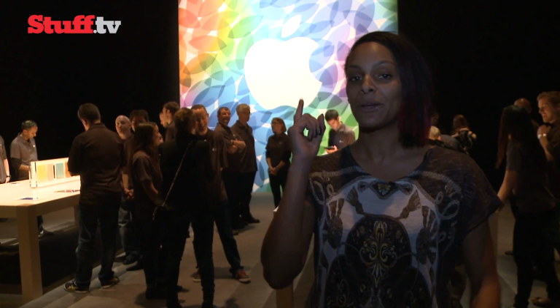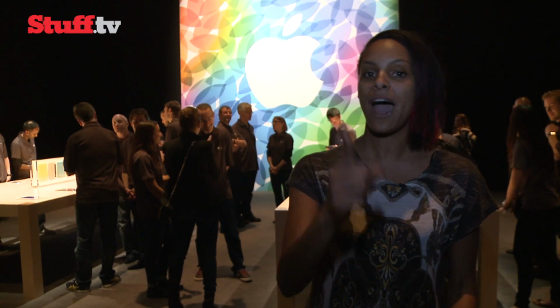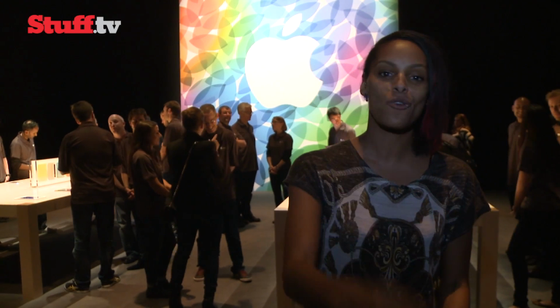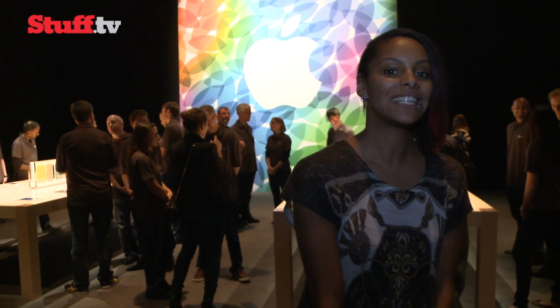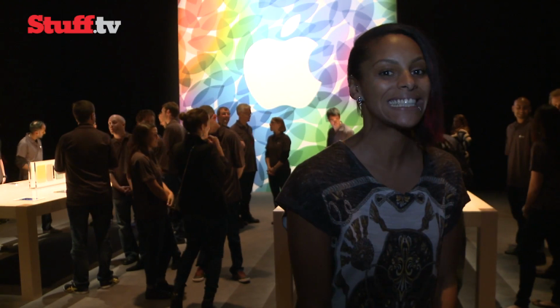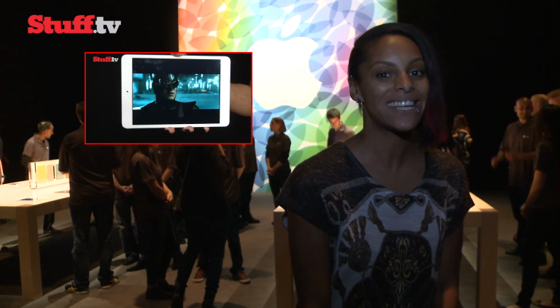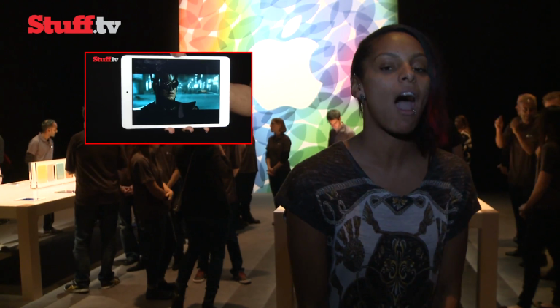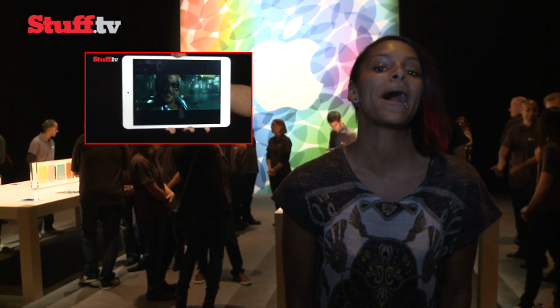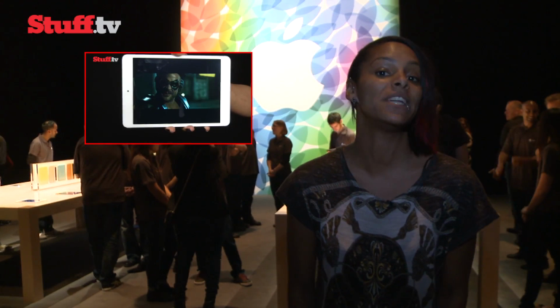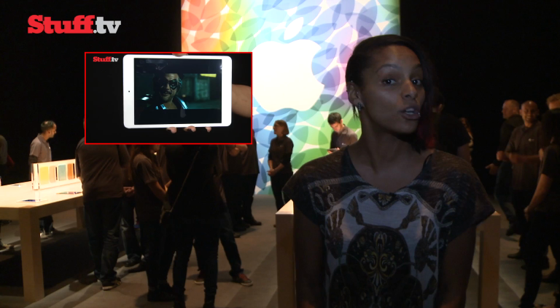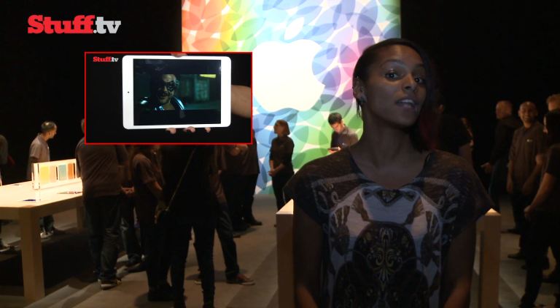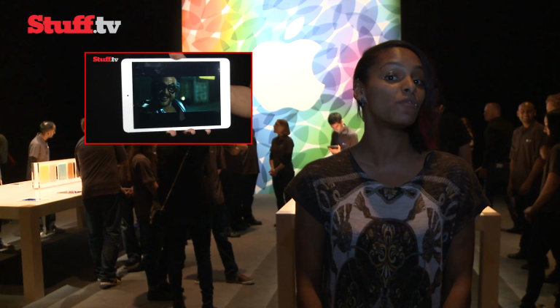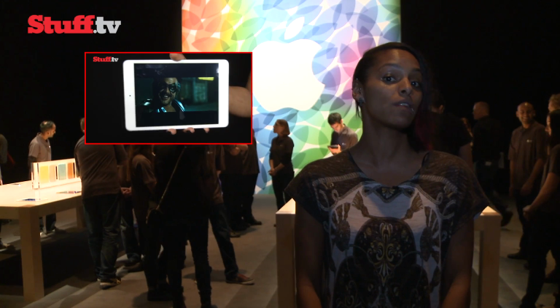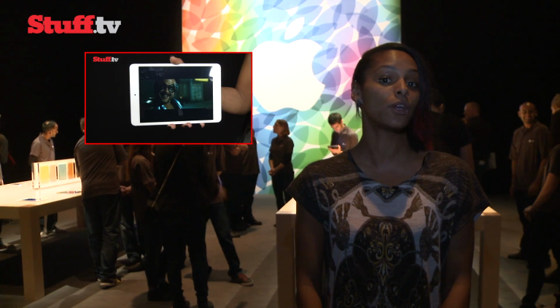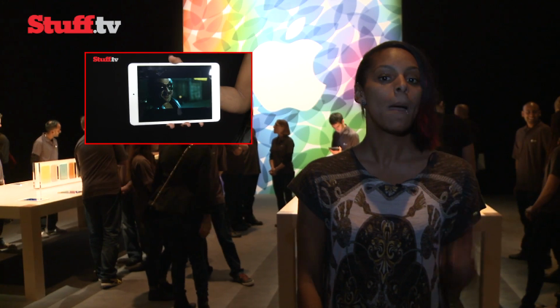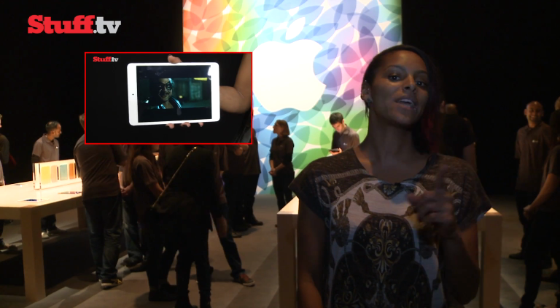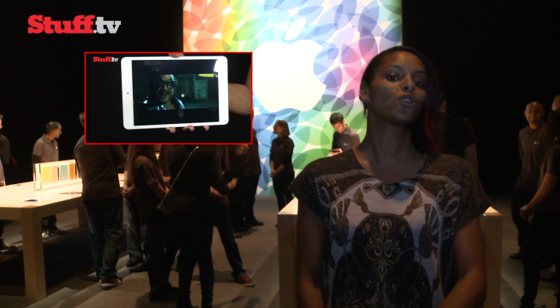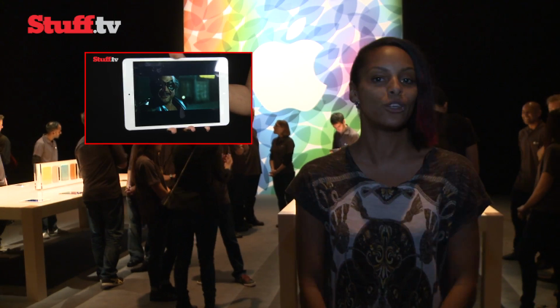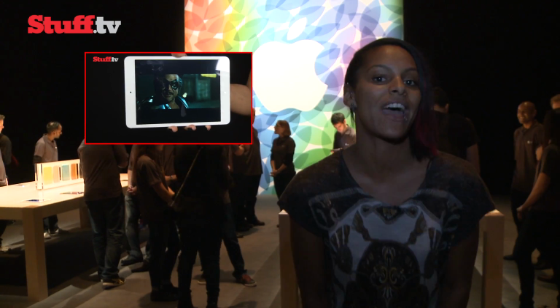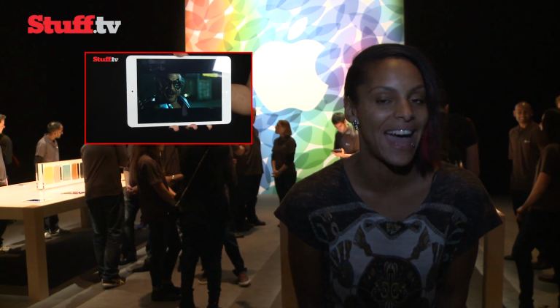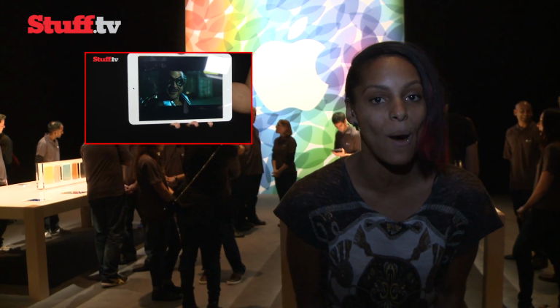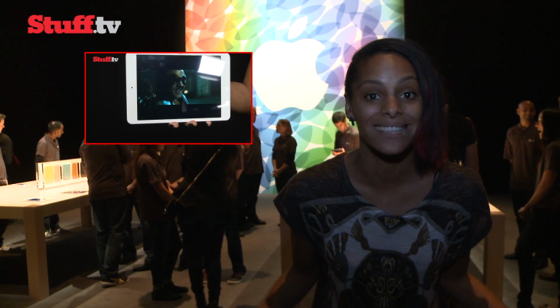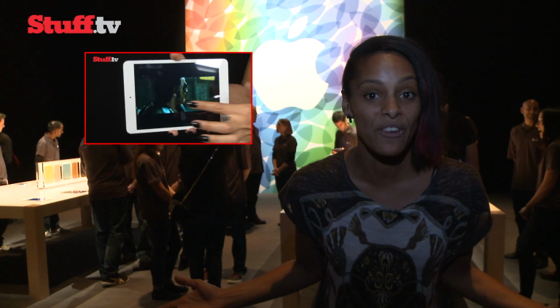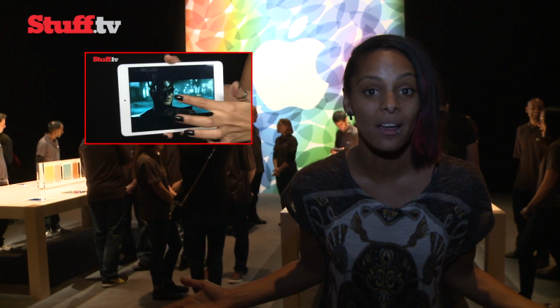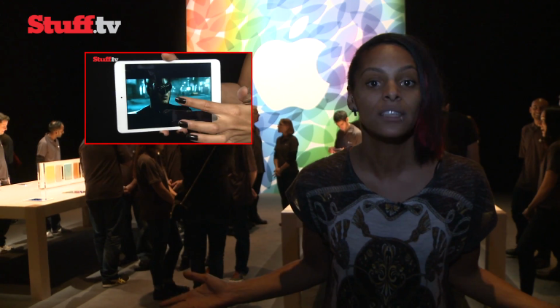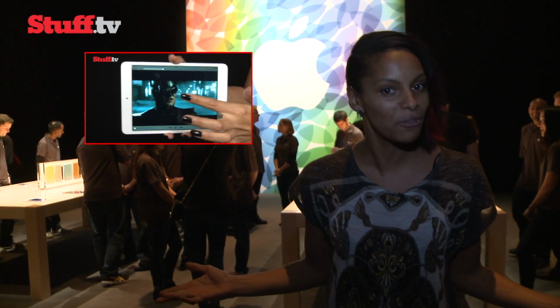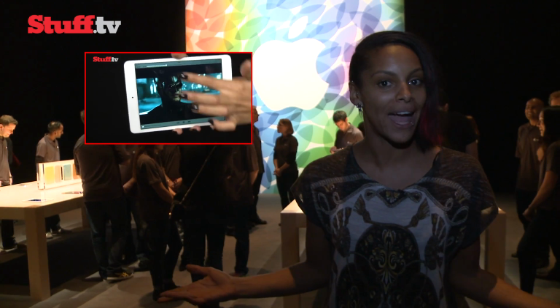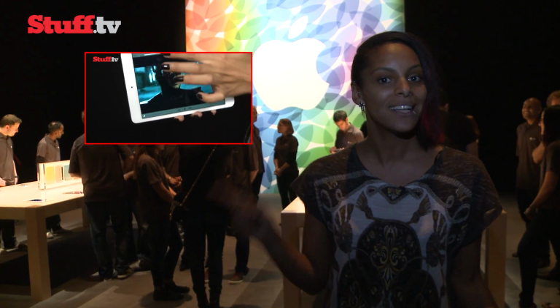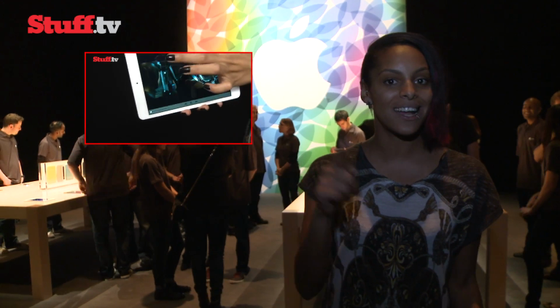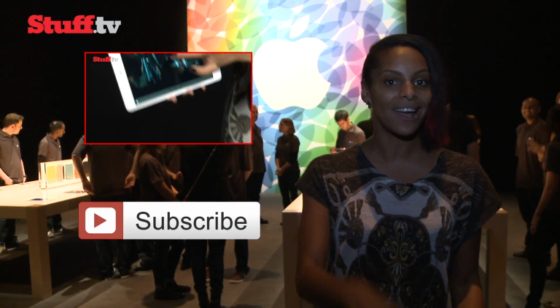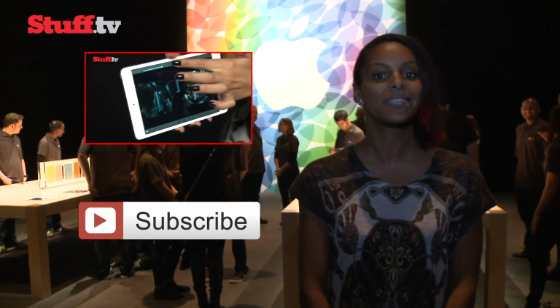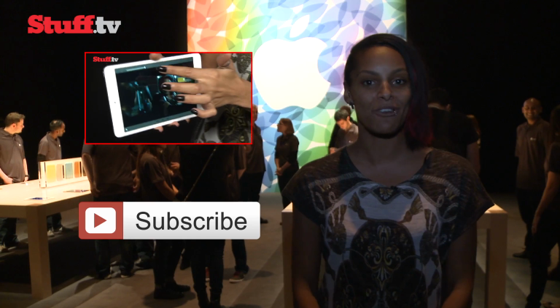If you haven't already seen our iPad Mini 2 hands-on video review, make sure you check that out. And as ever, don't forget to click subscribe.